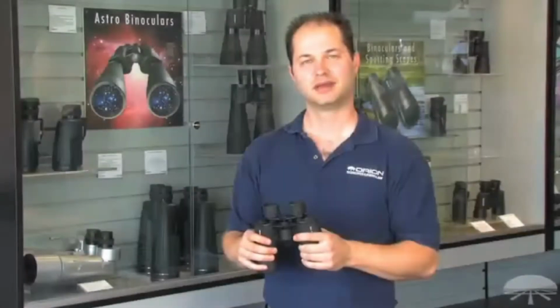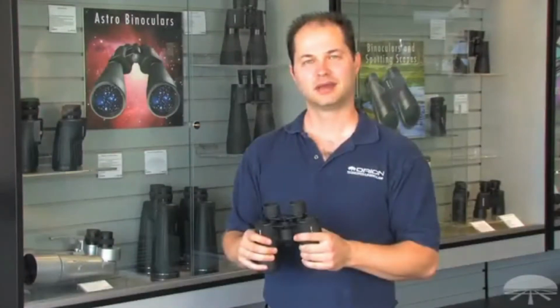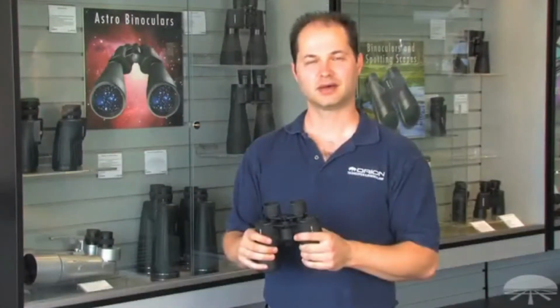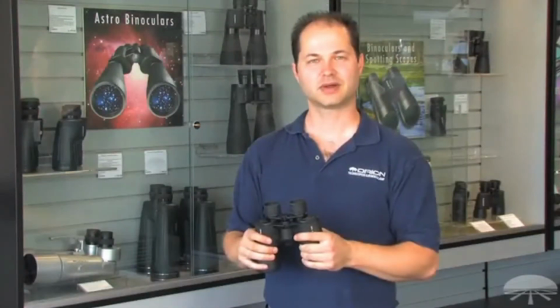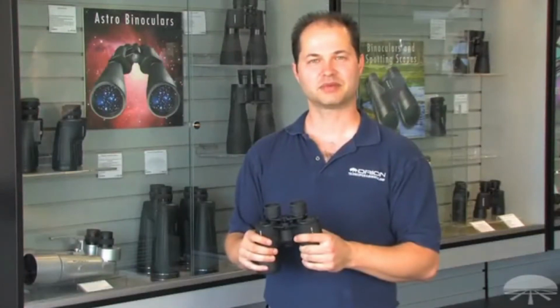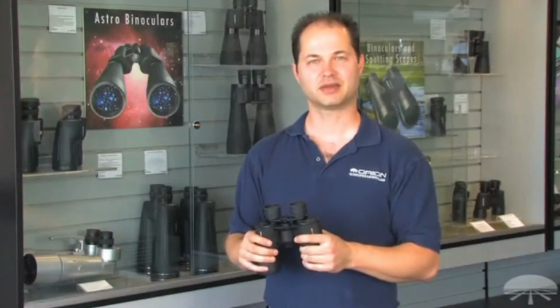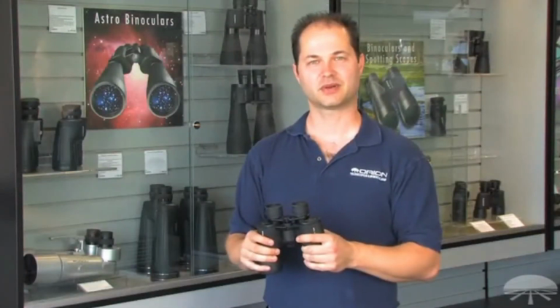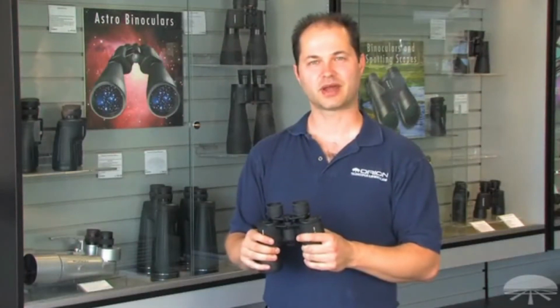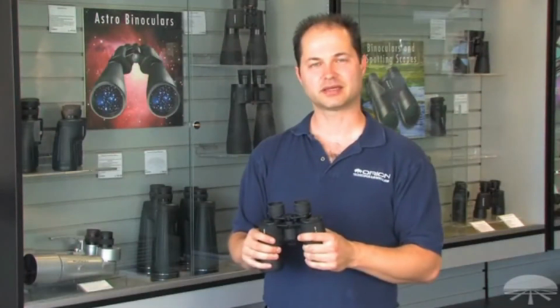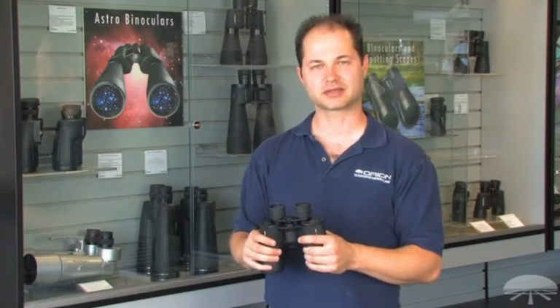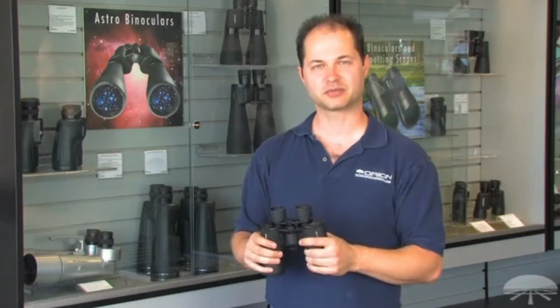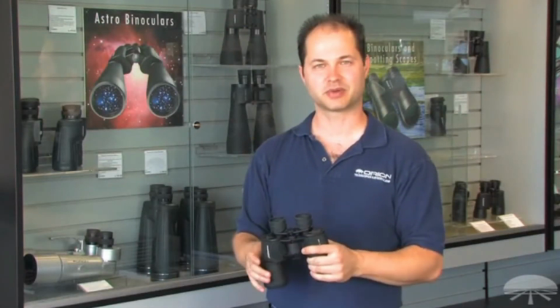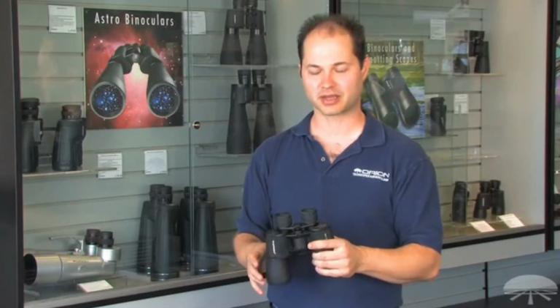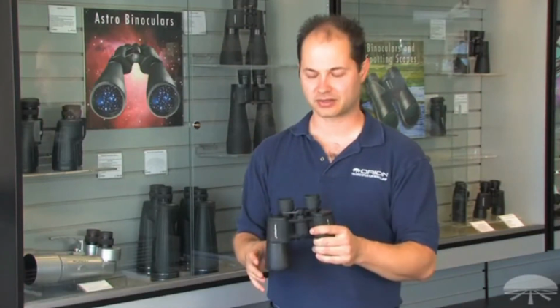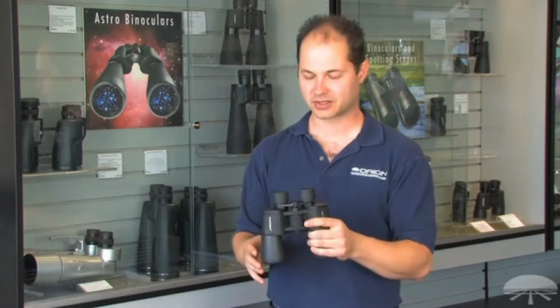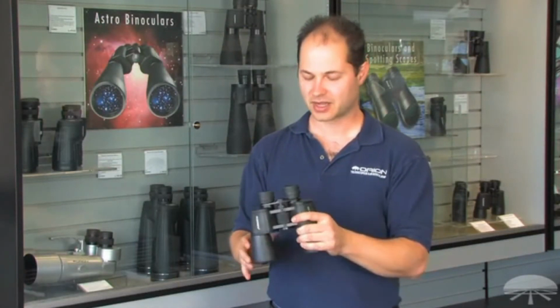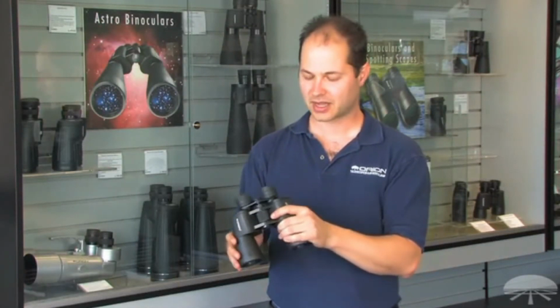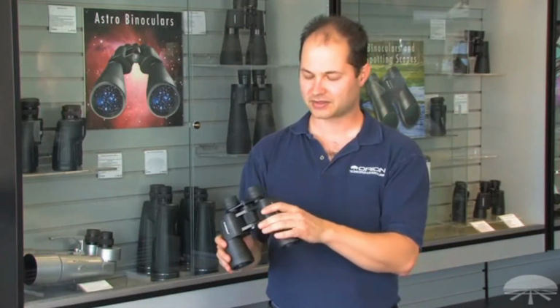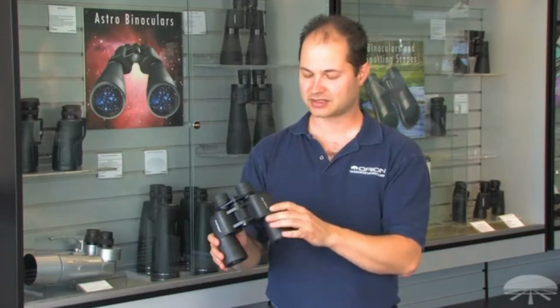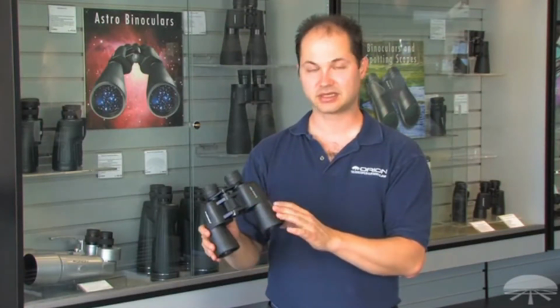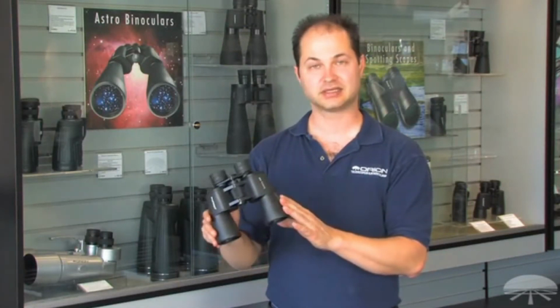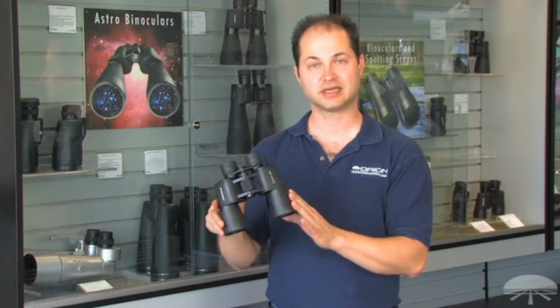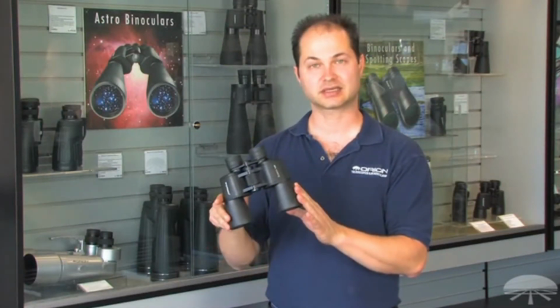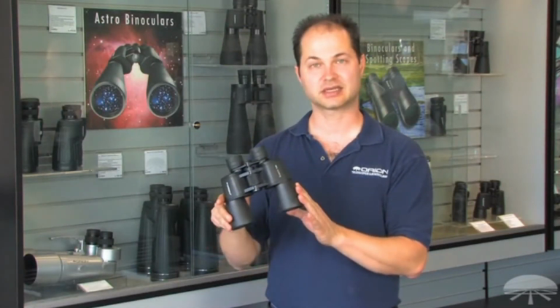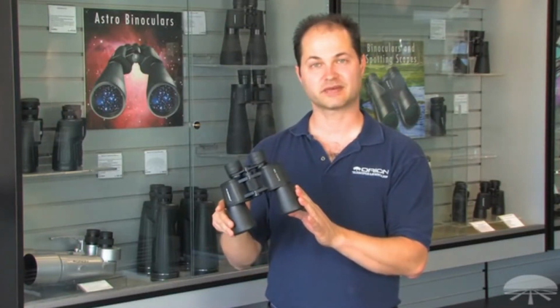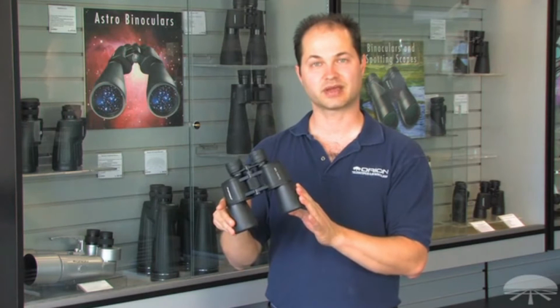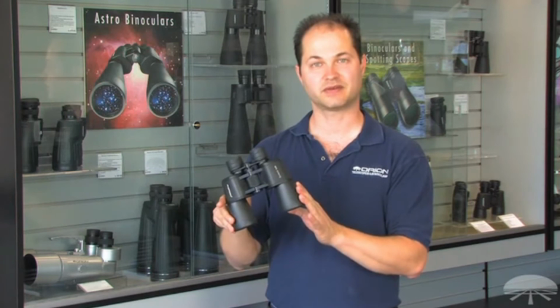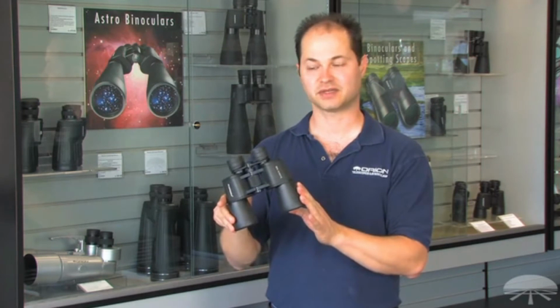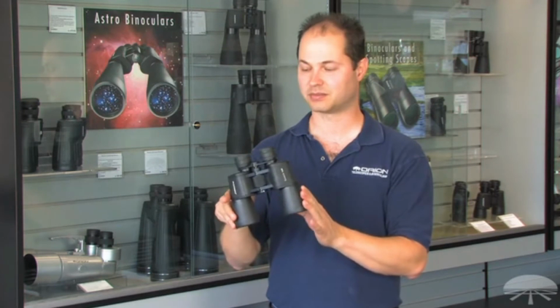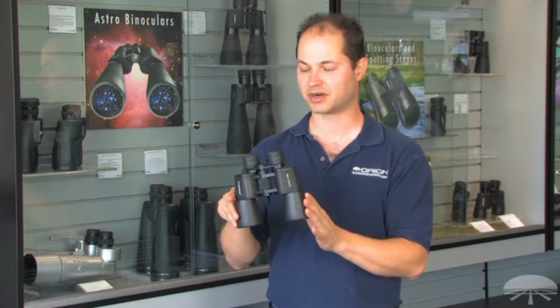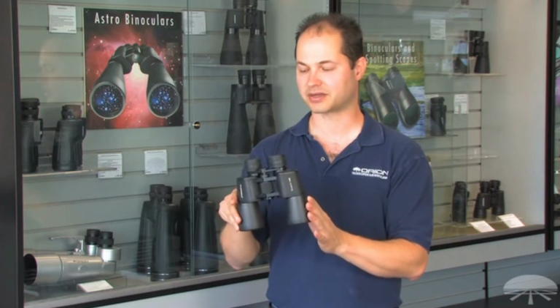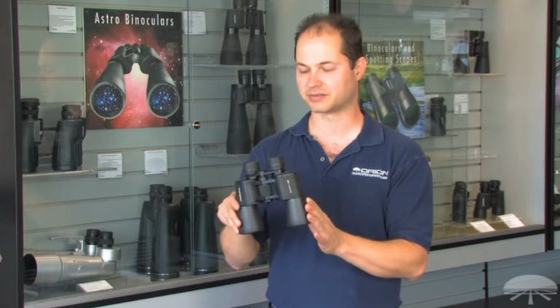Hello, I'm Ken with Orion Telescopes and Binoculars, and this is the Scenic 7x50 Binocular.